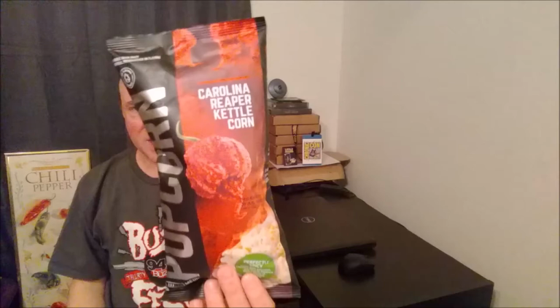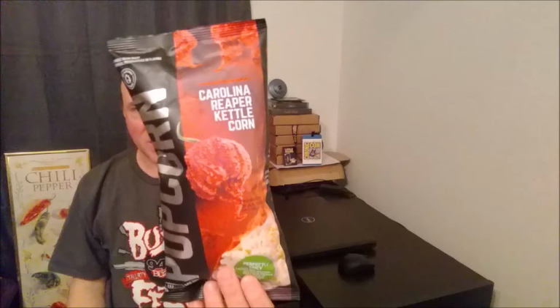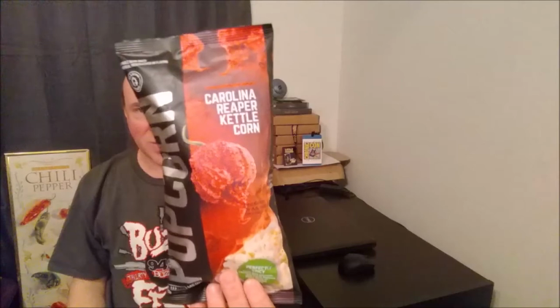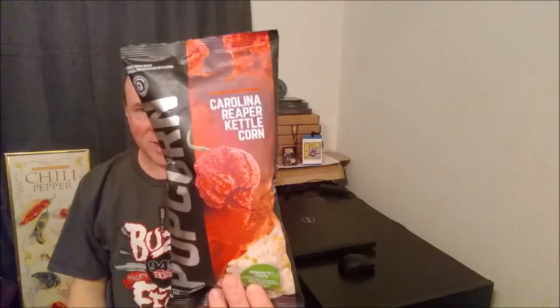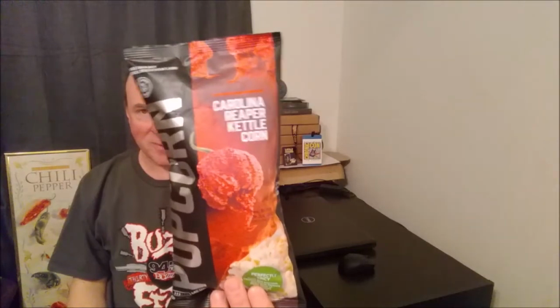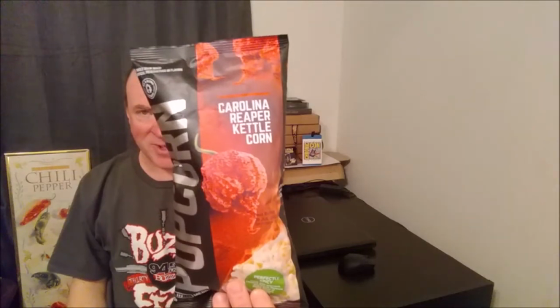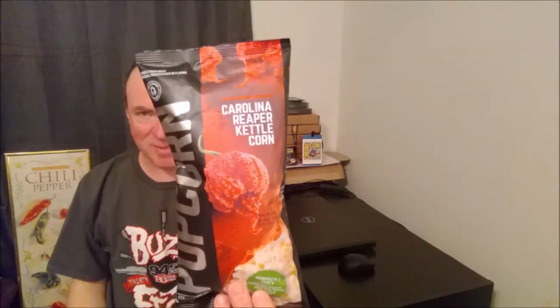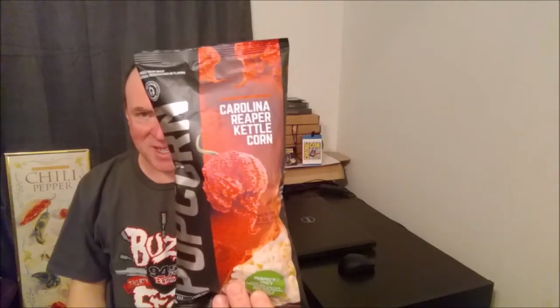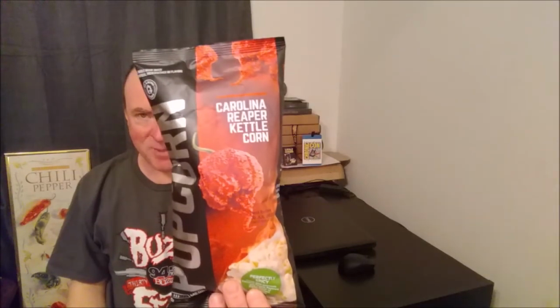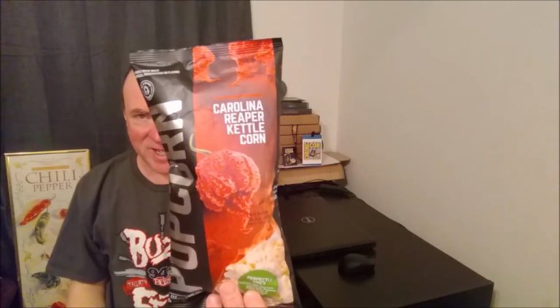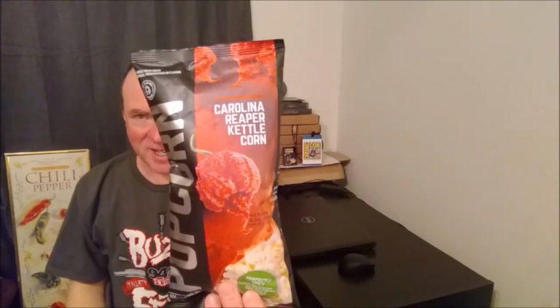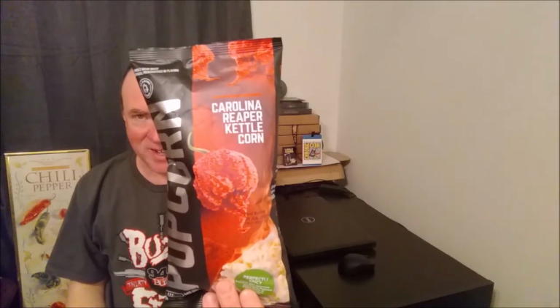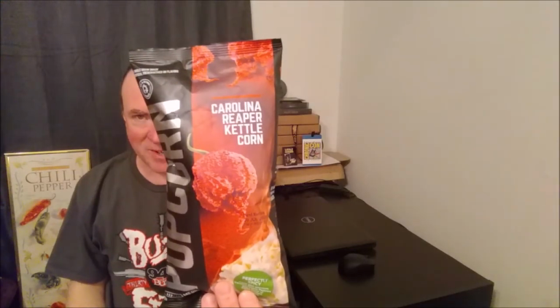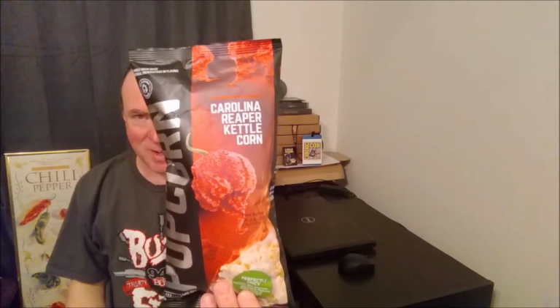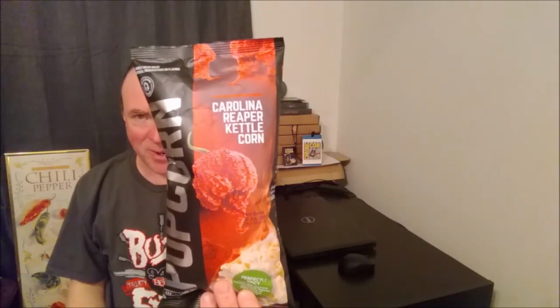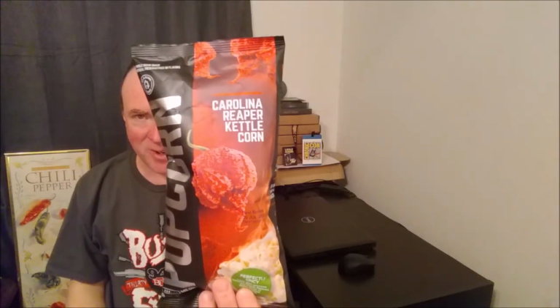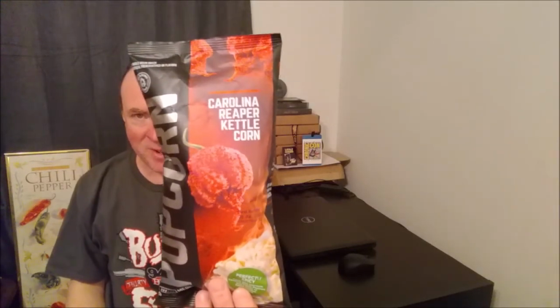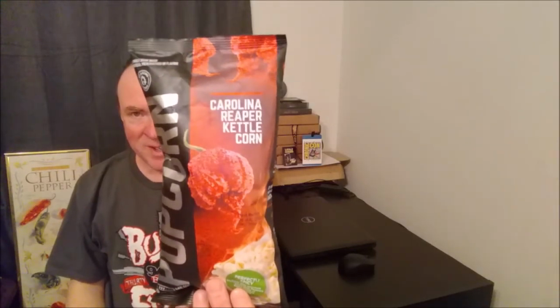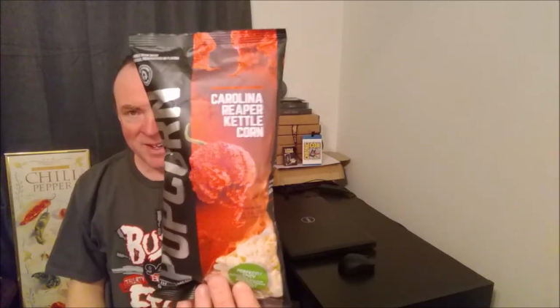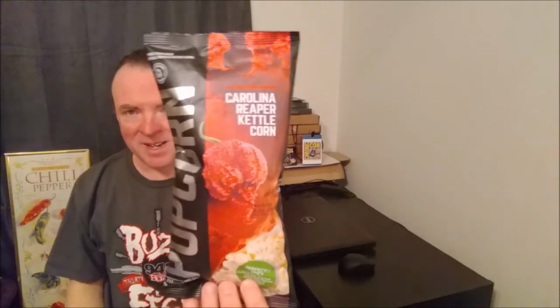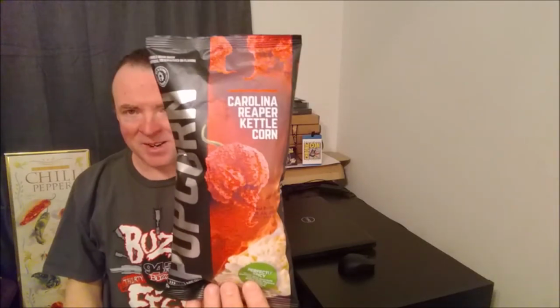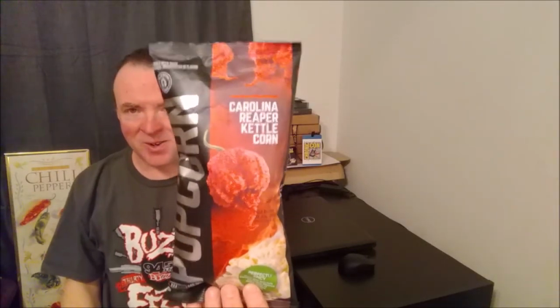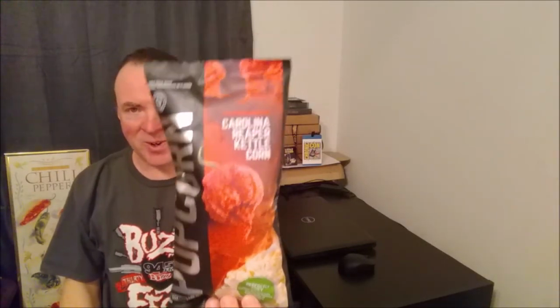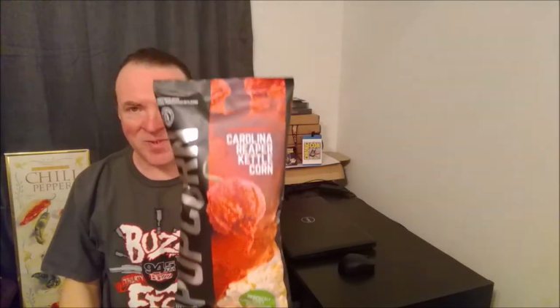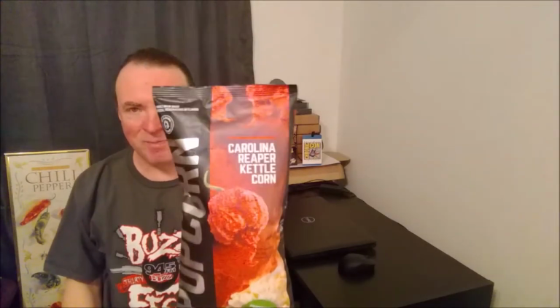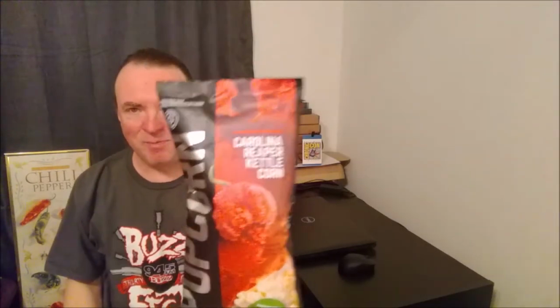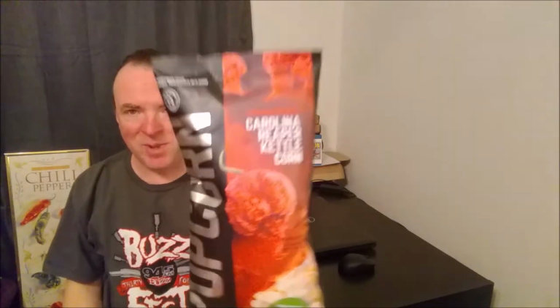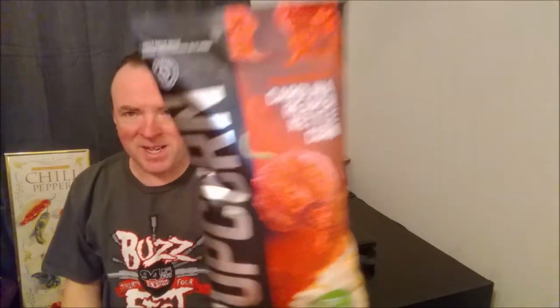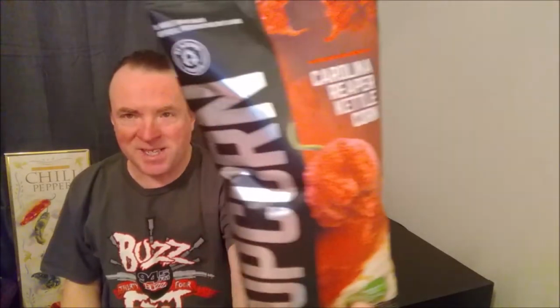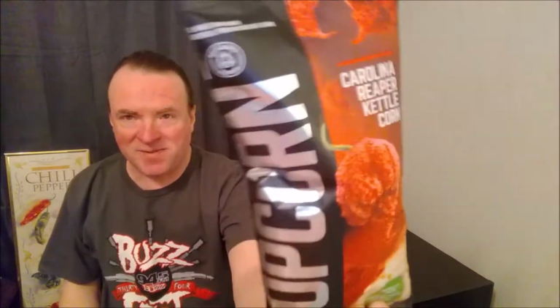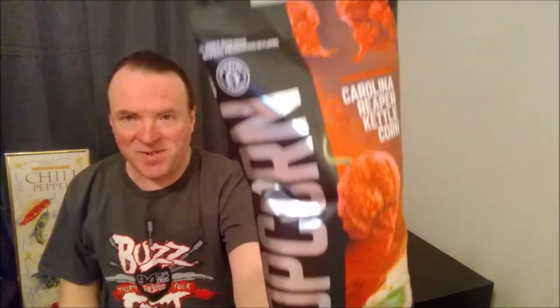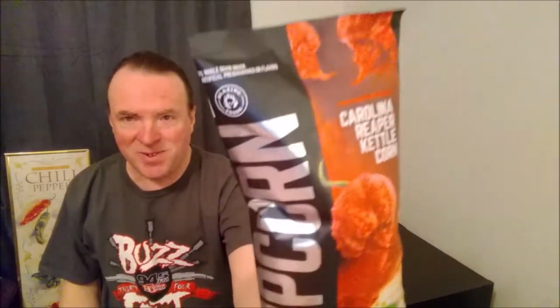Hello and welcome. Today I'm trying Carolina Reaper Kettle Corn from Blazing Foods.